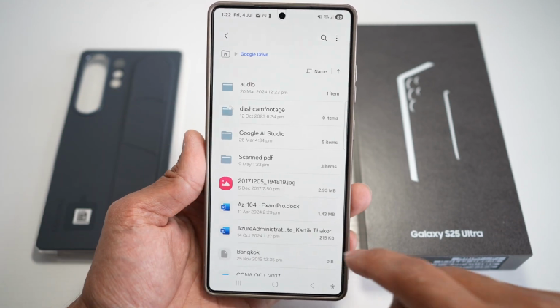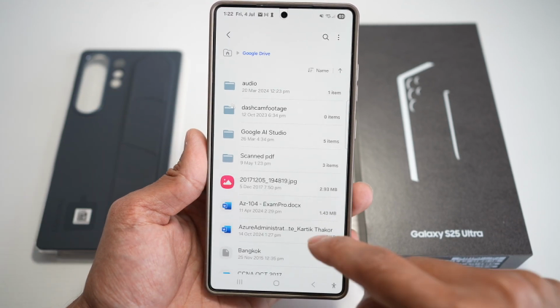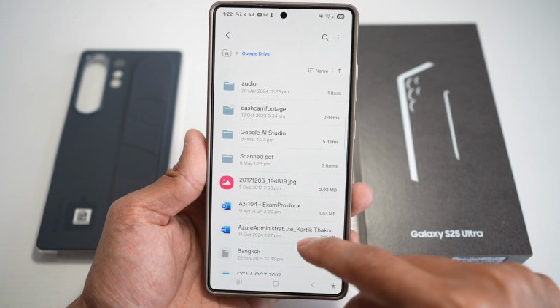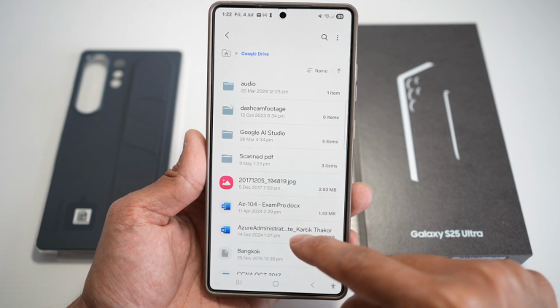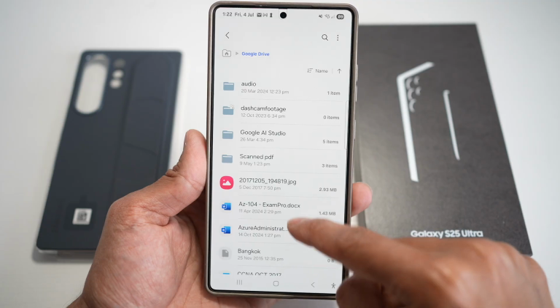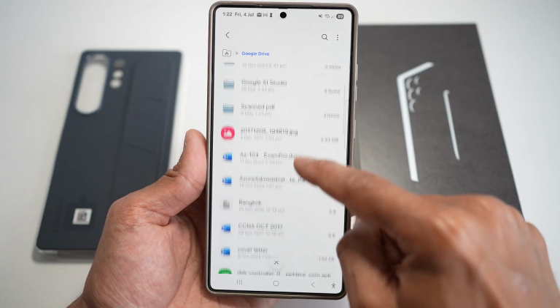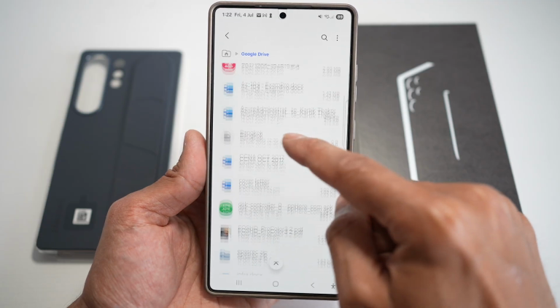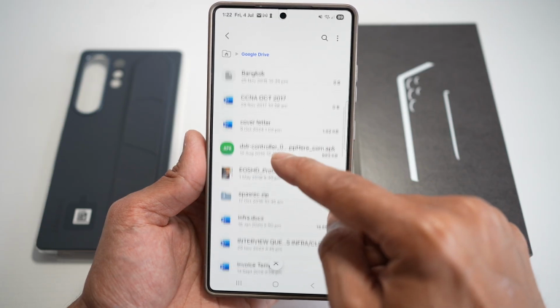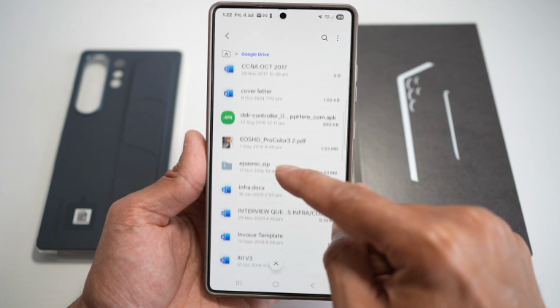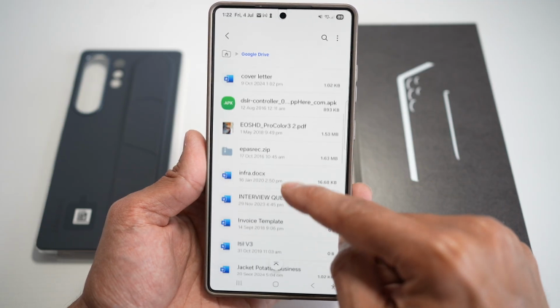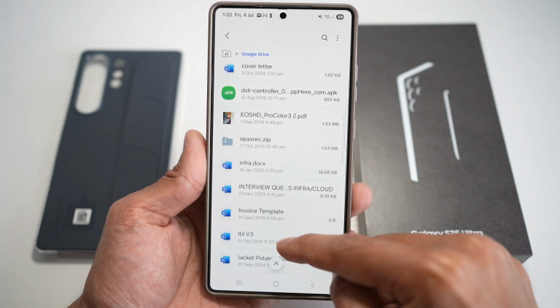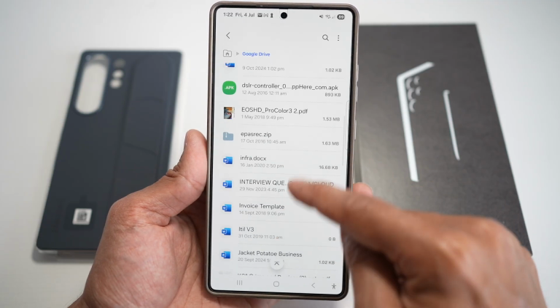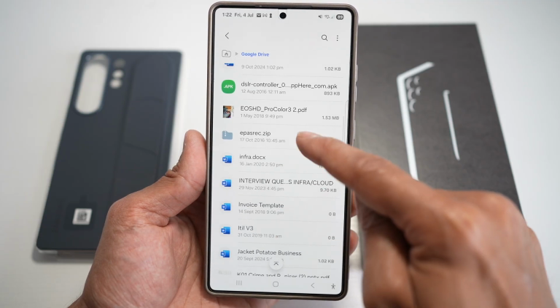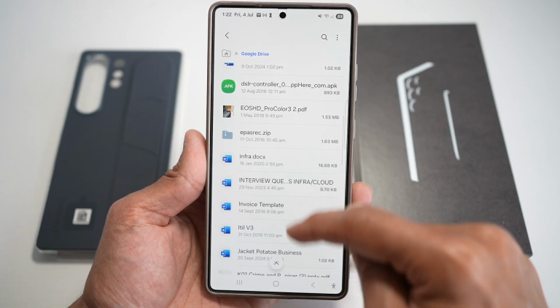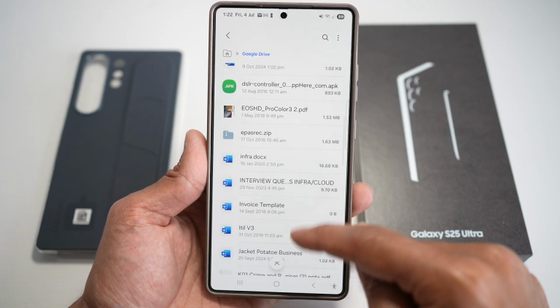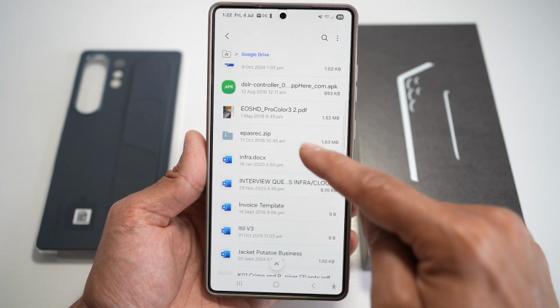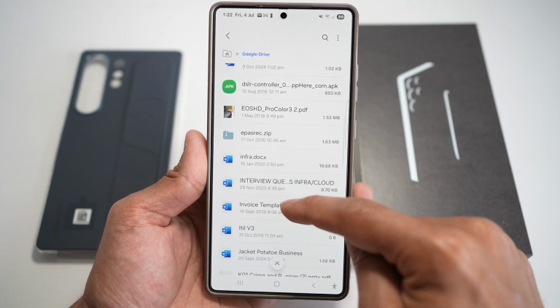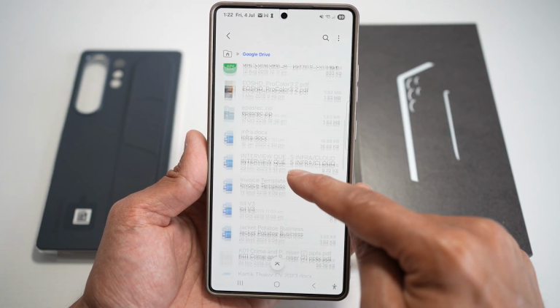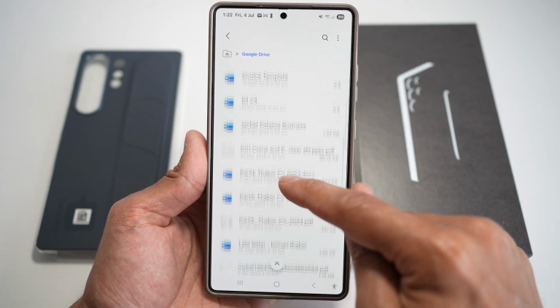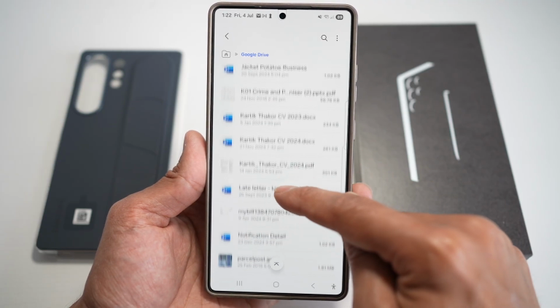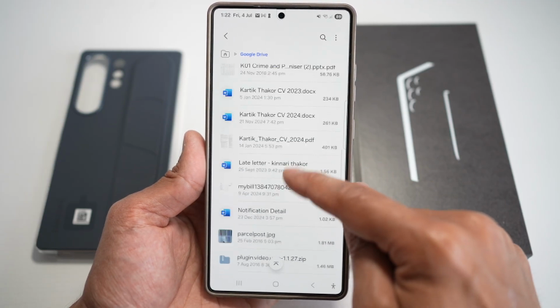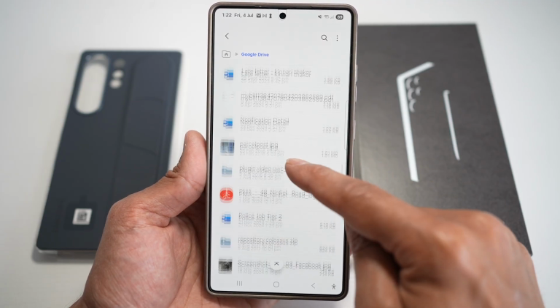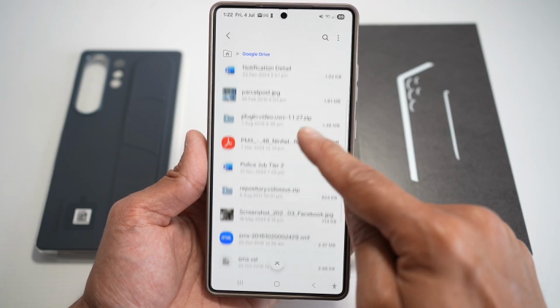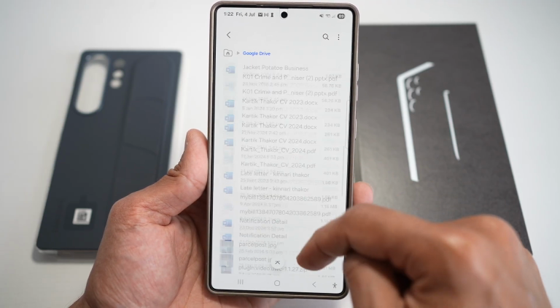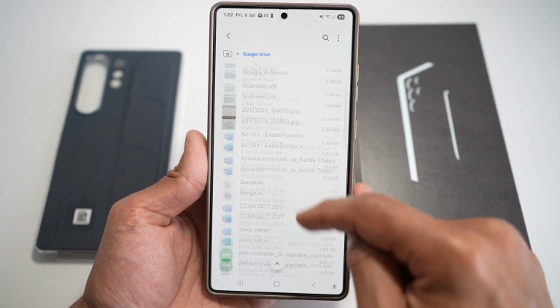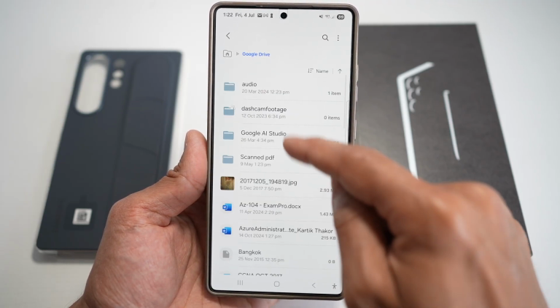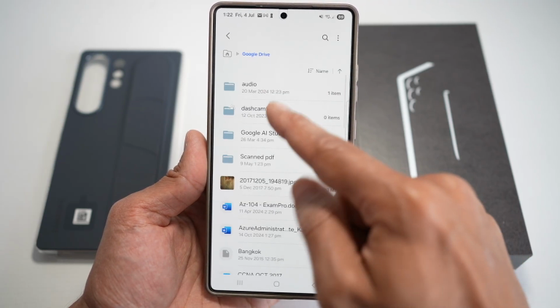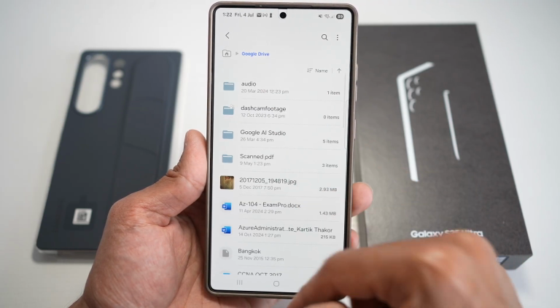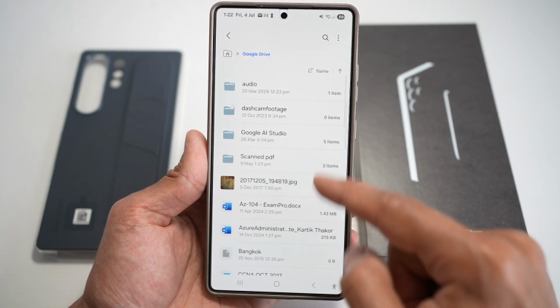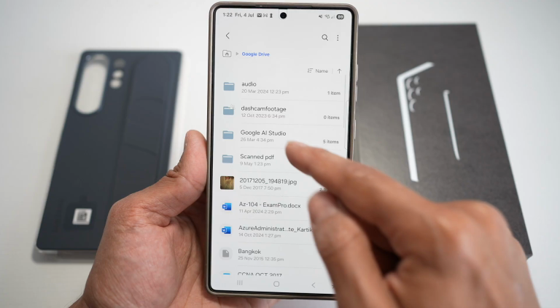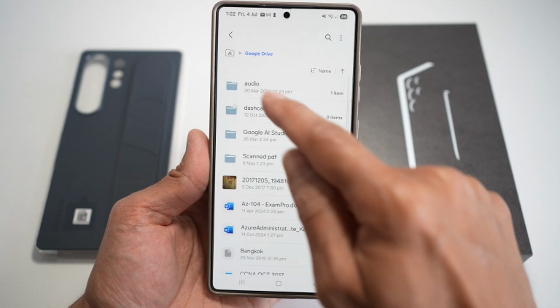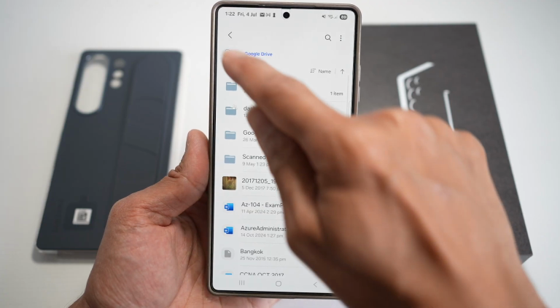So for example, if you want to view anything on your Google Drive, you can go ahead and just scroll through this, and you can choose what you want.